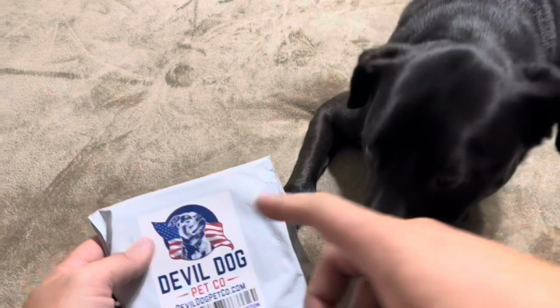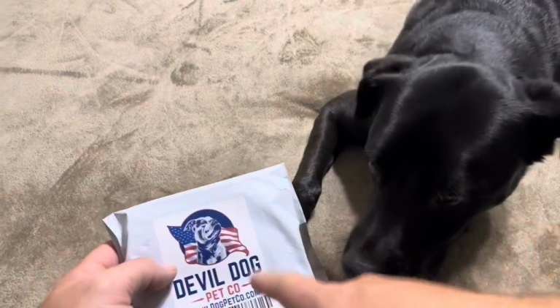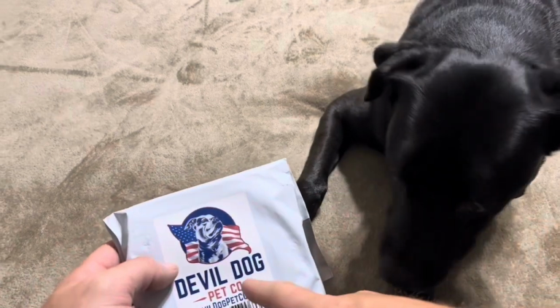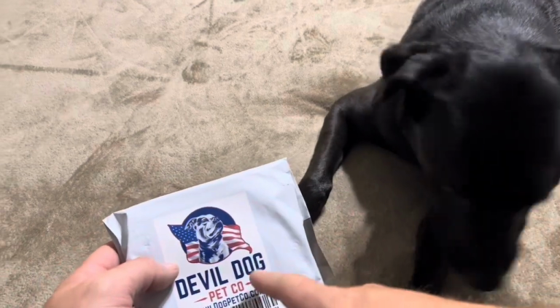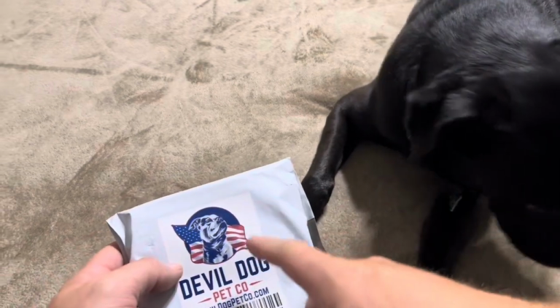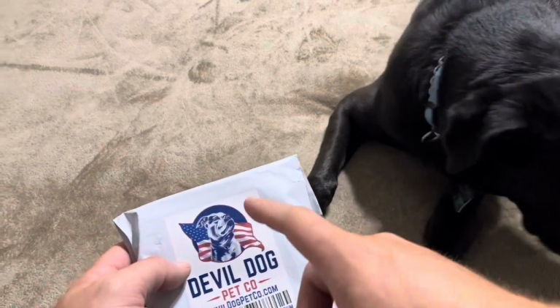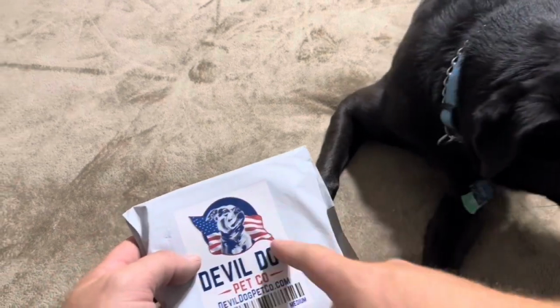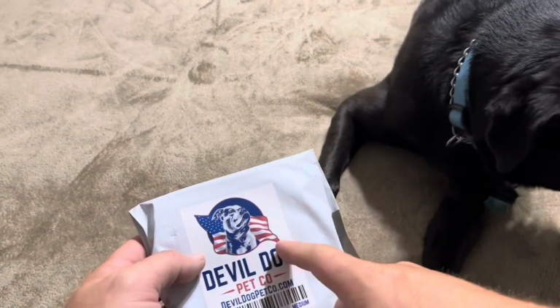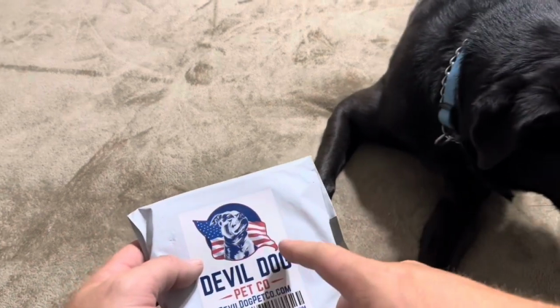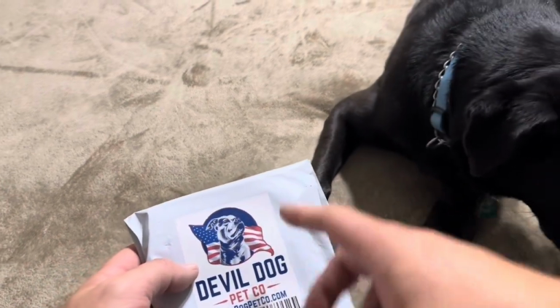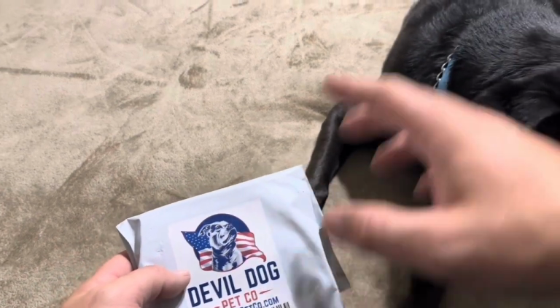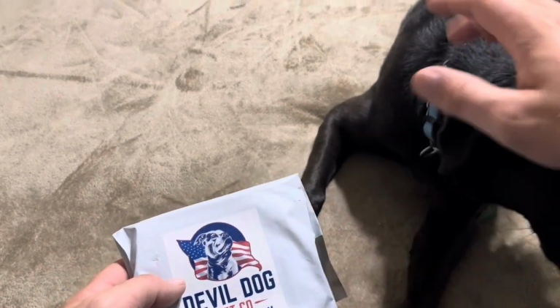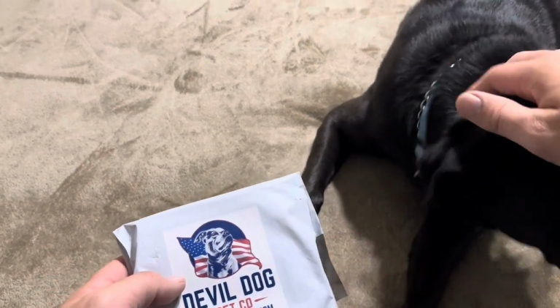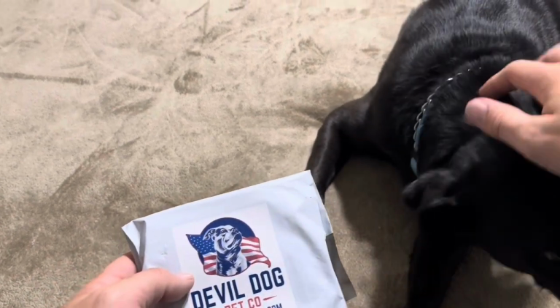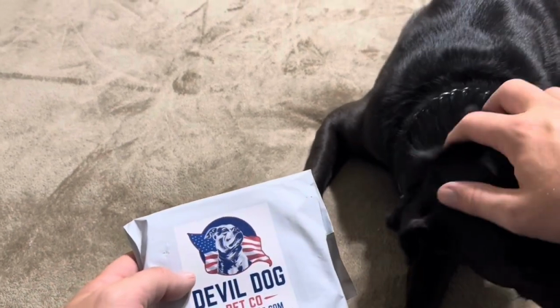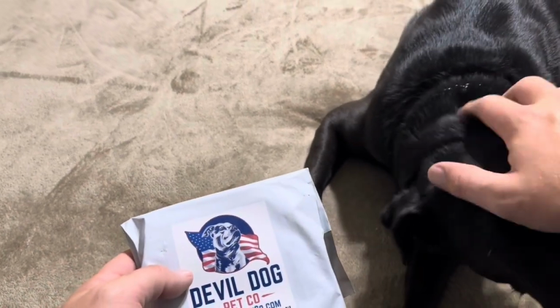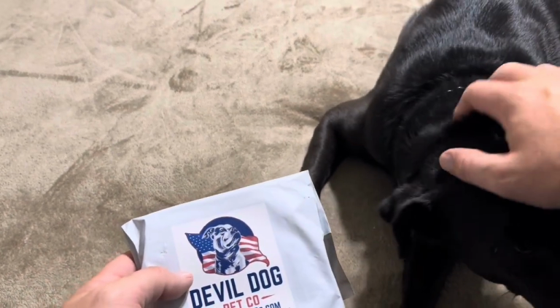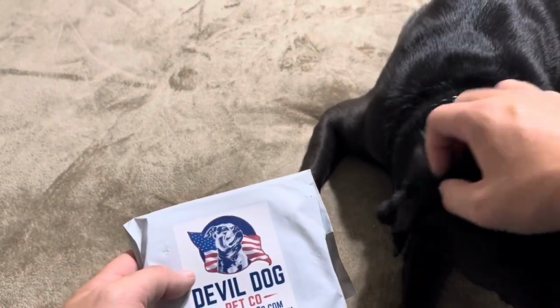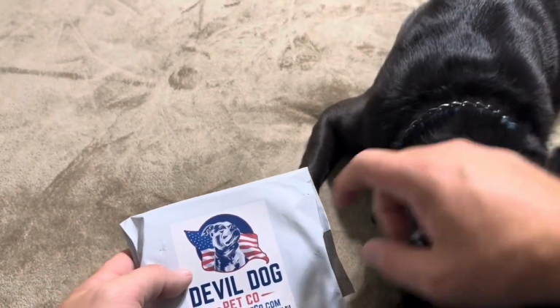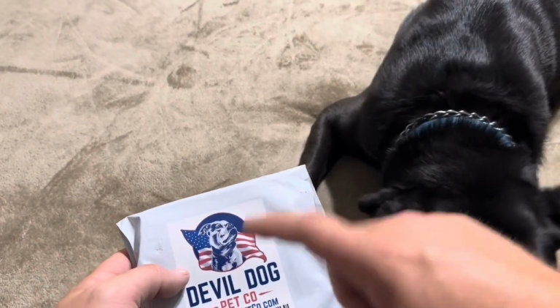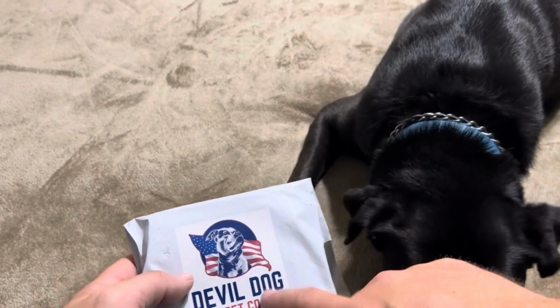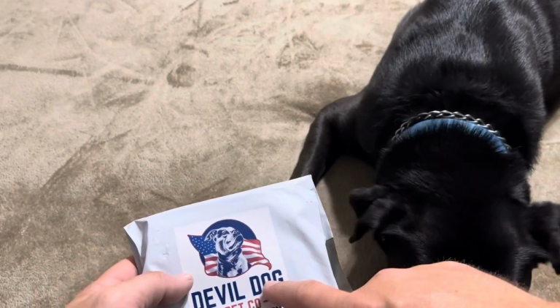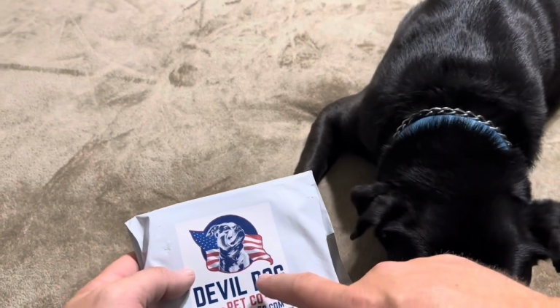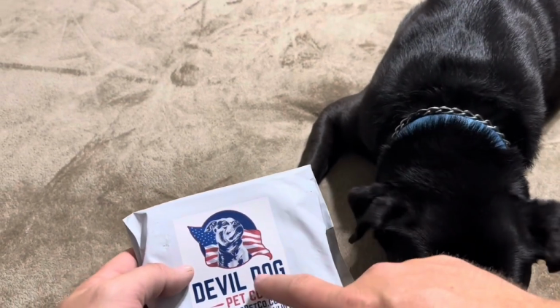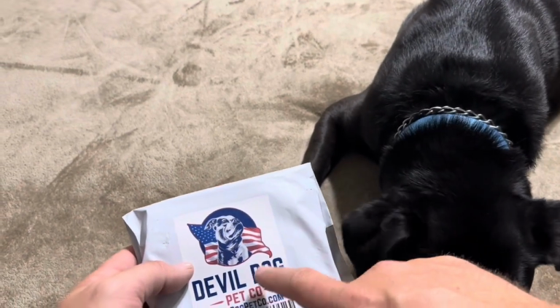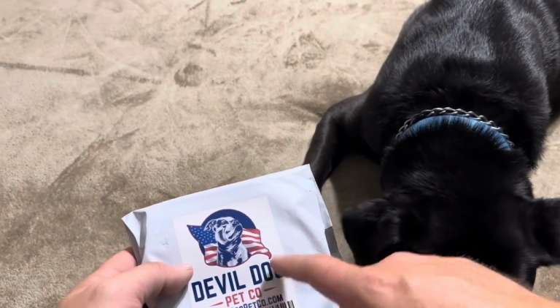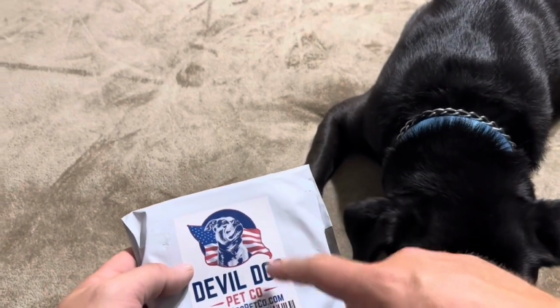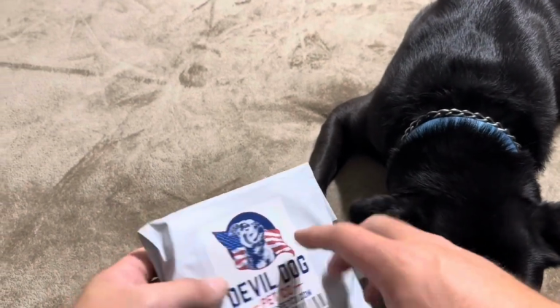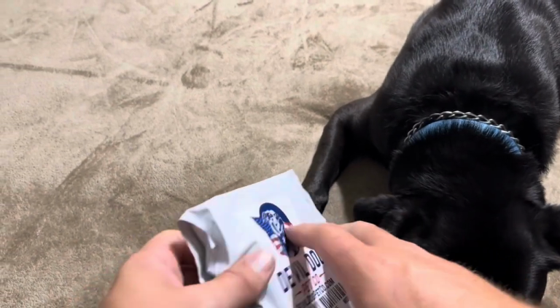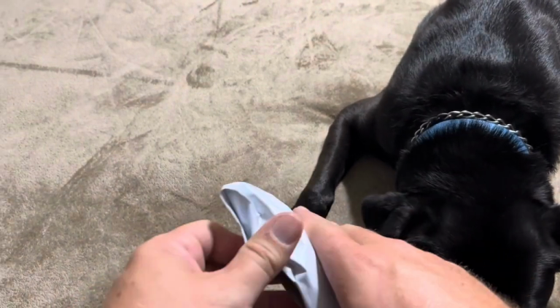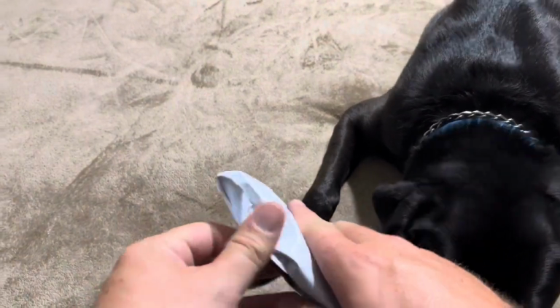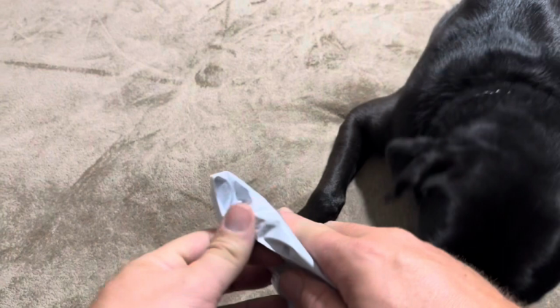Today I'm reviewing this antler chew toy for dogs by Devil Dog Pet Company.